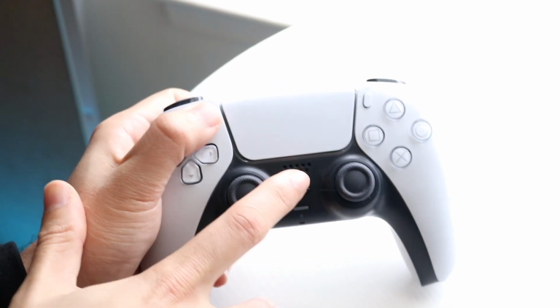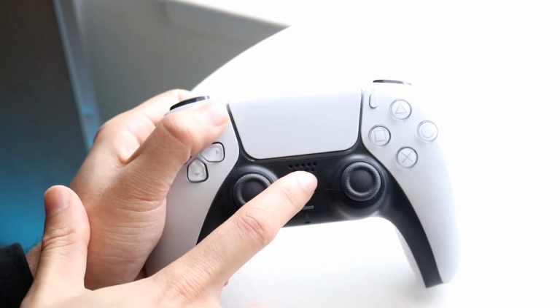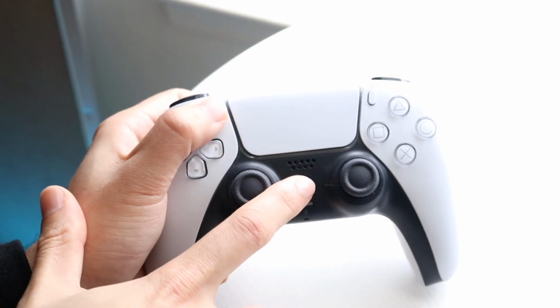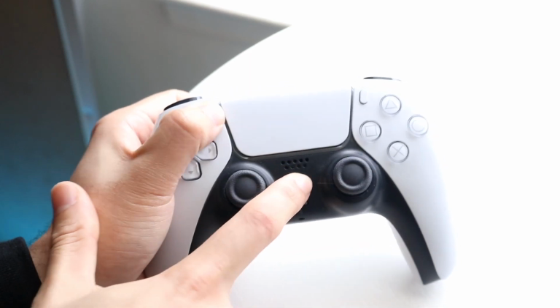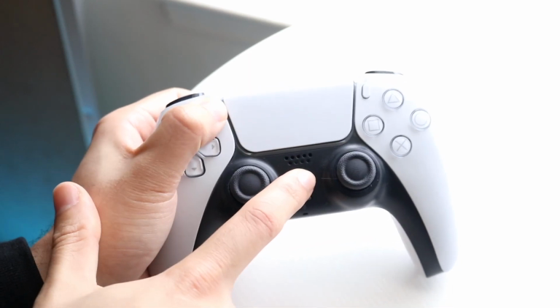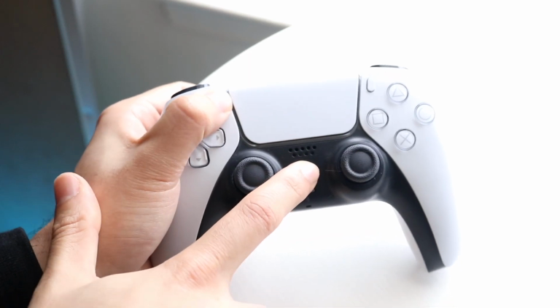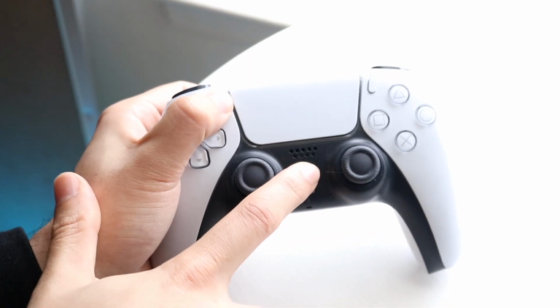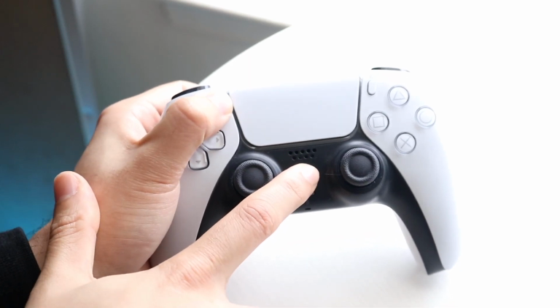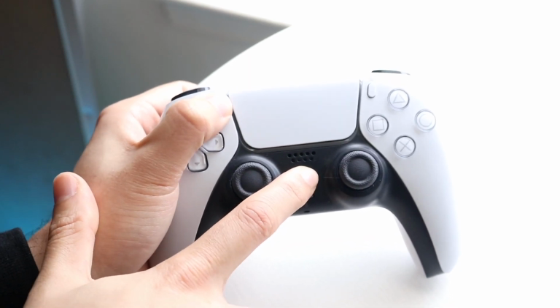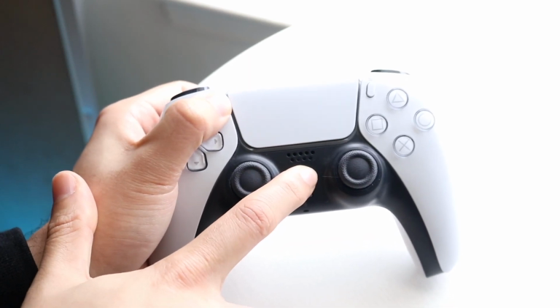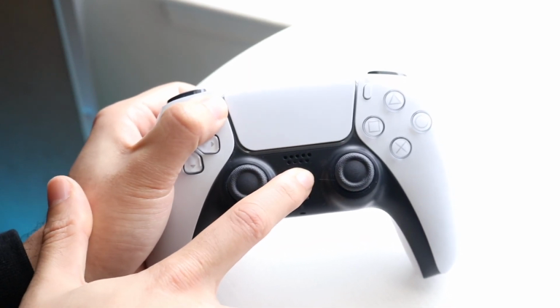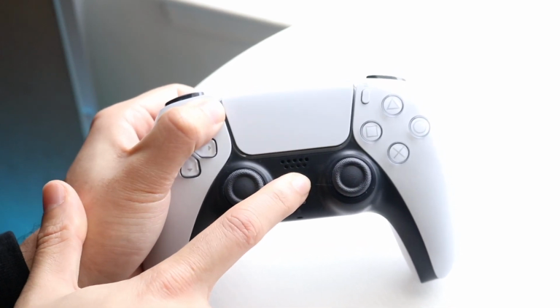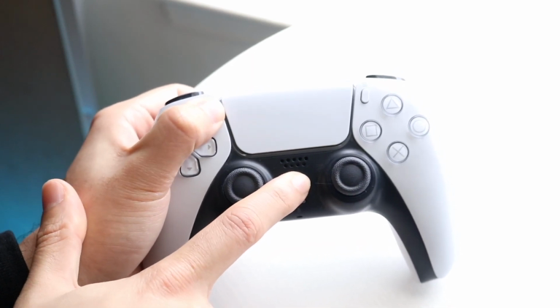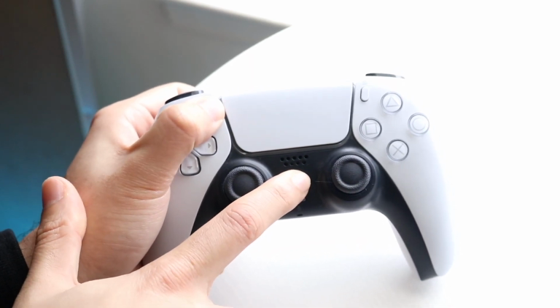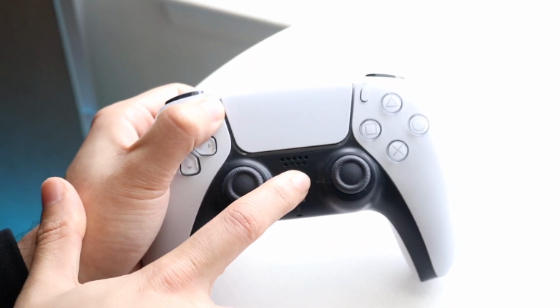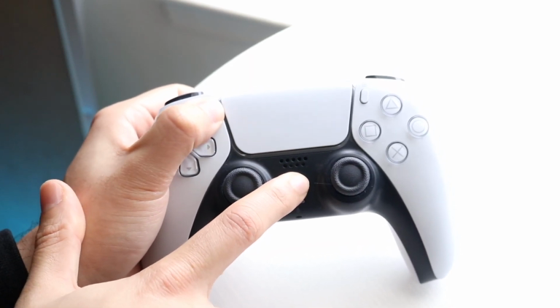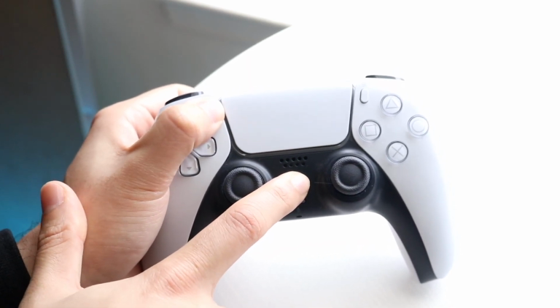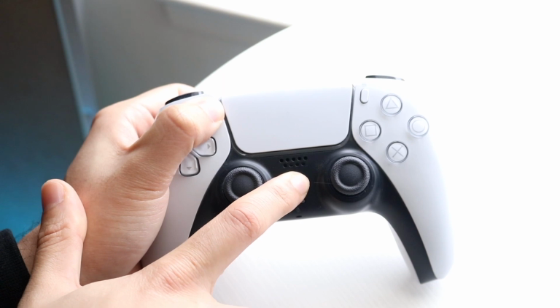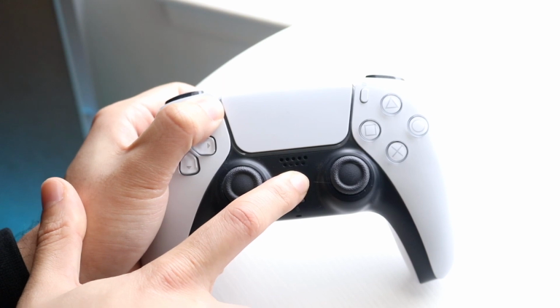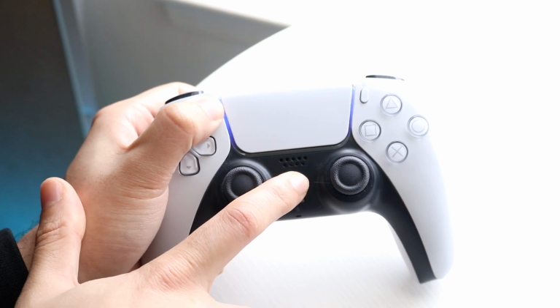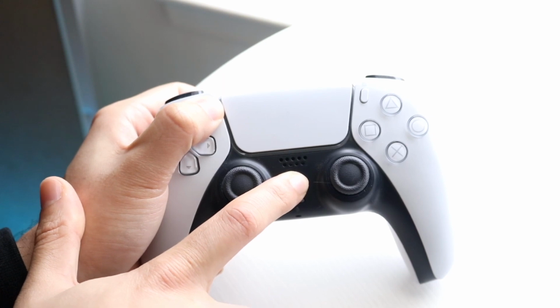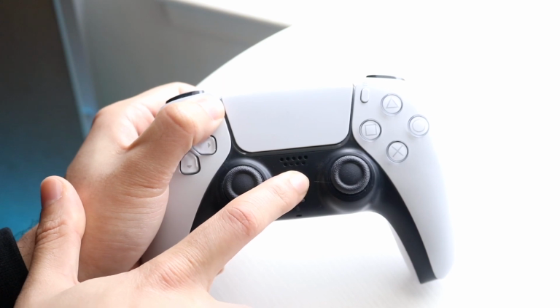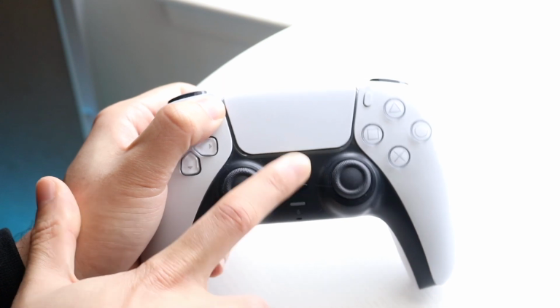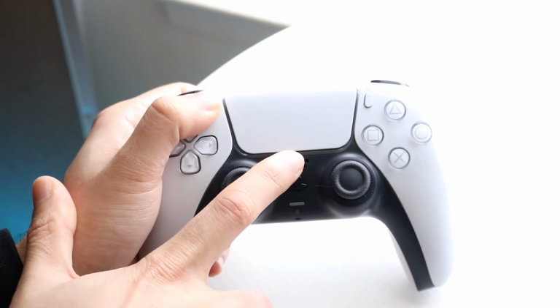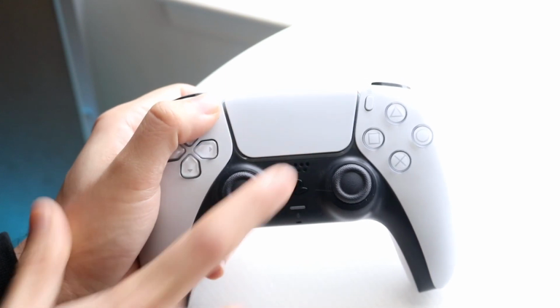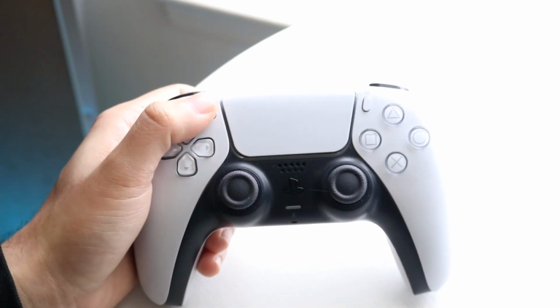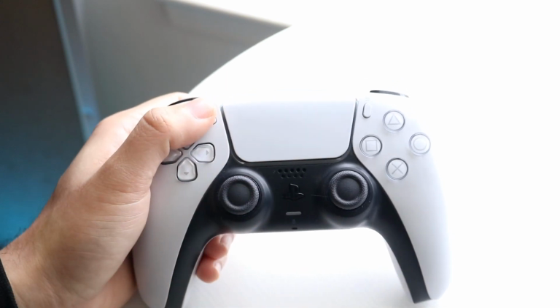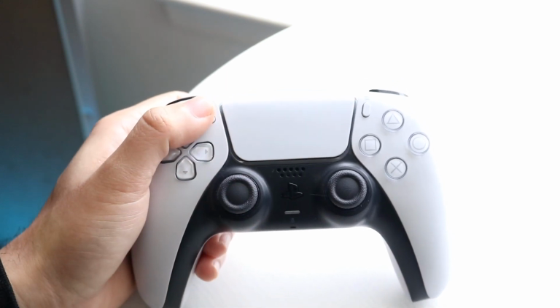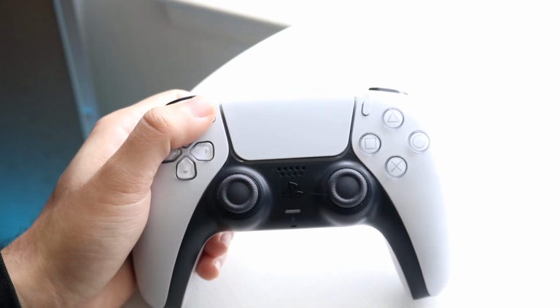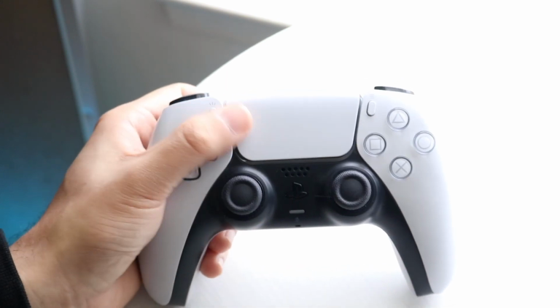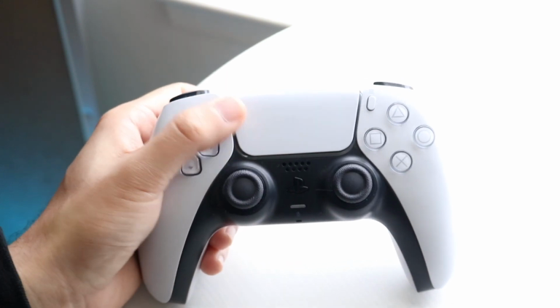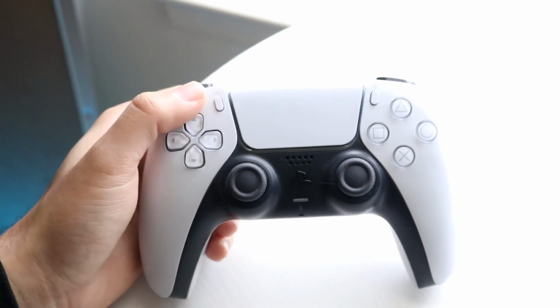If we hold down these buttons right here, watch what happens — the controller will start blinking blue lights. I said orange before, but it's actually blue.